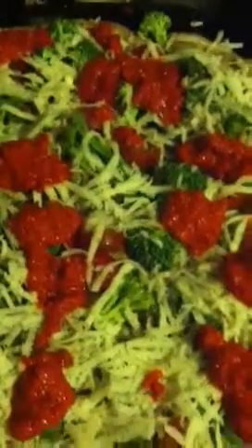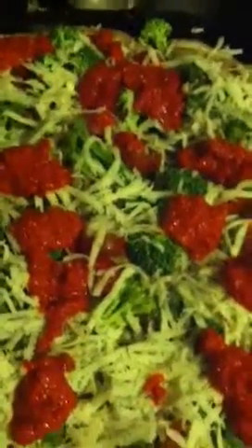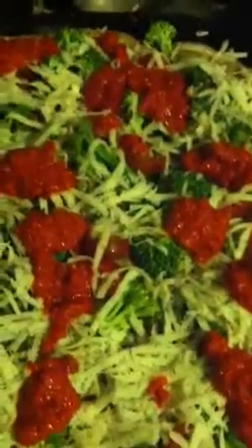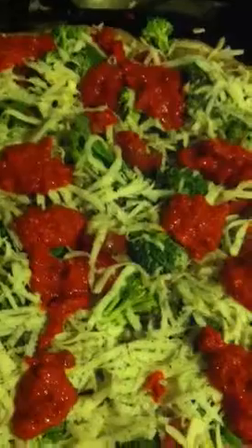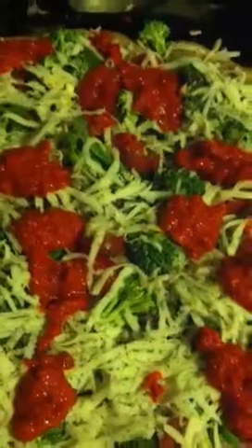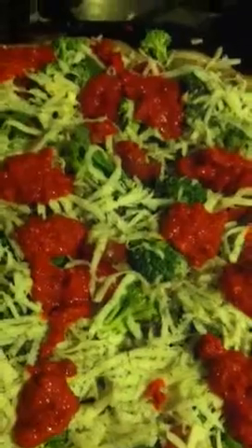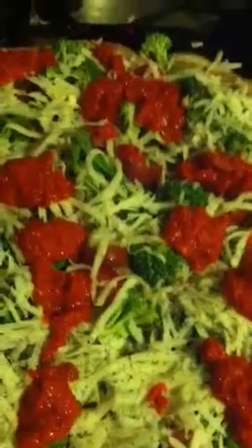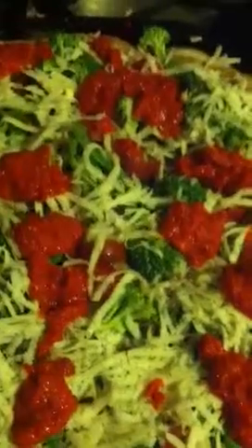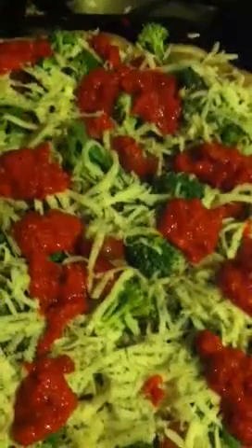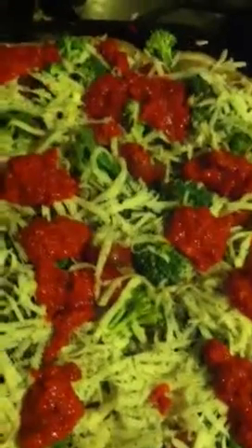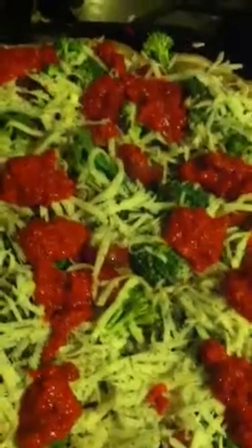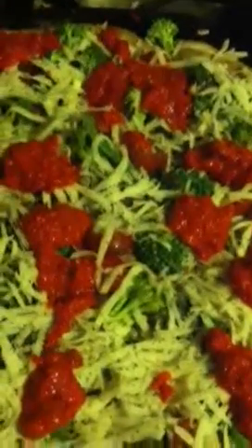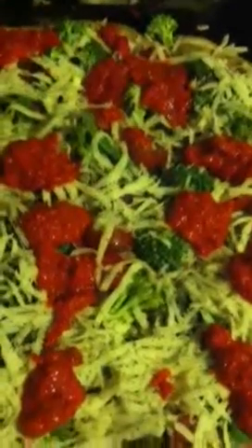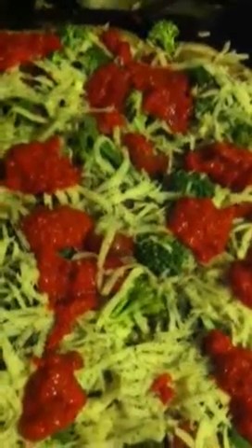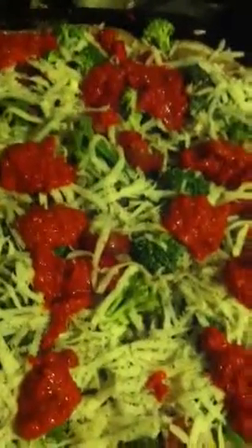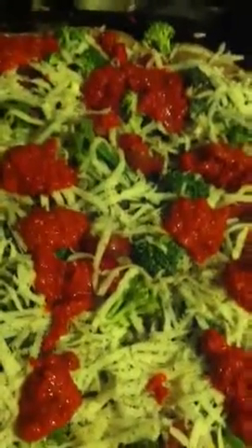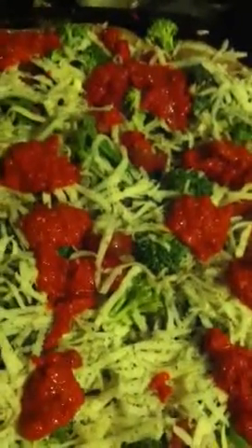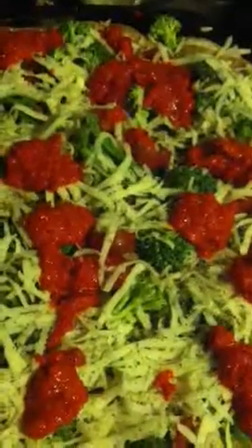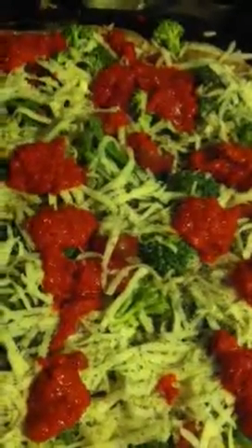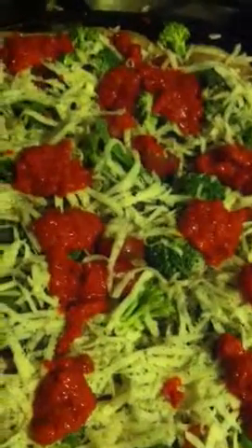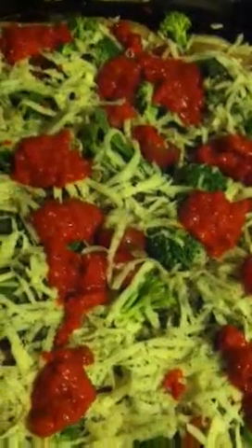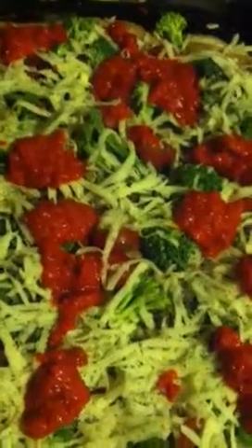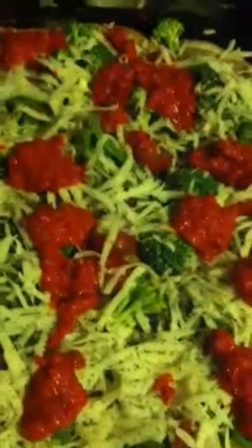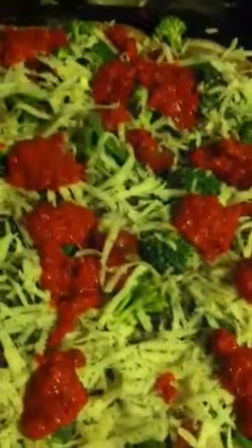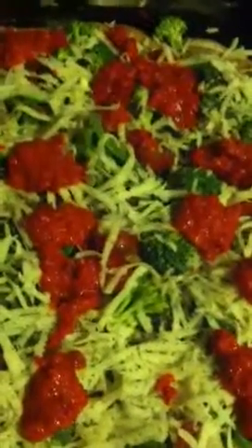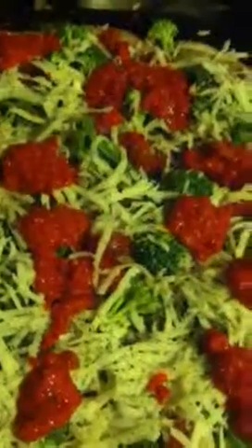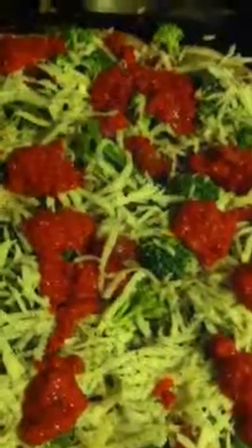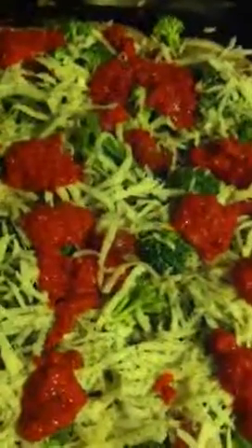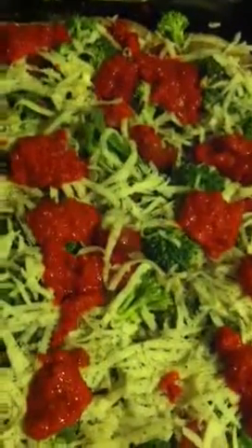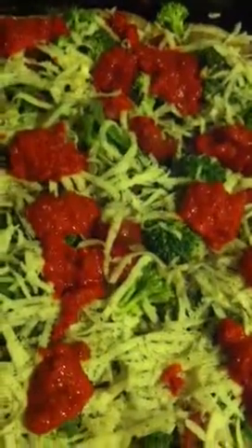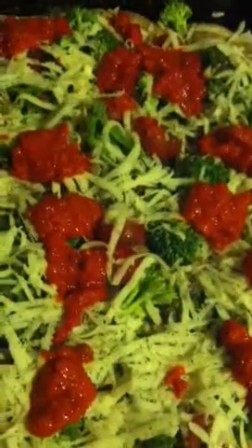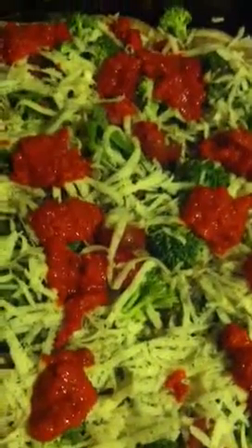So that's dinner. Hope it tastes as good as it looks. We're about to find out. Bye.